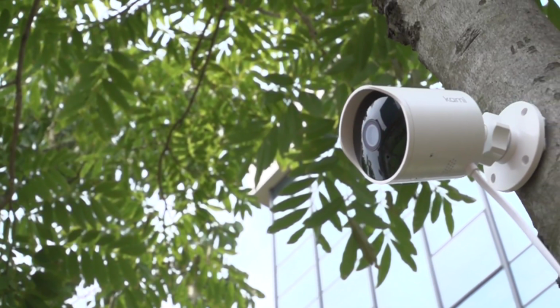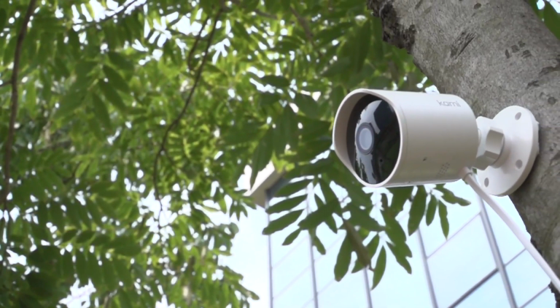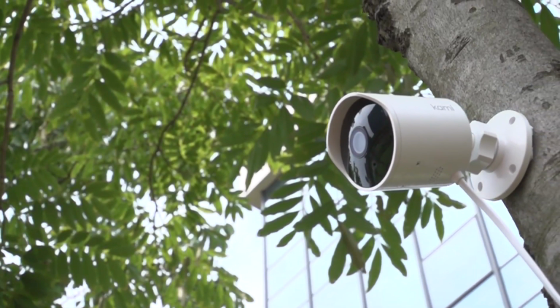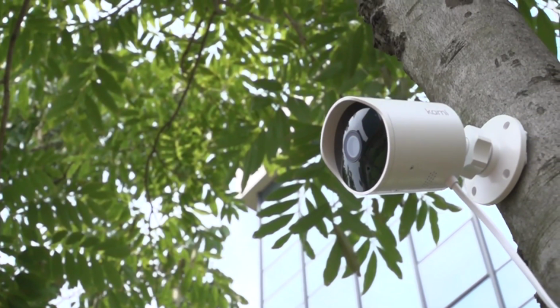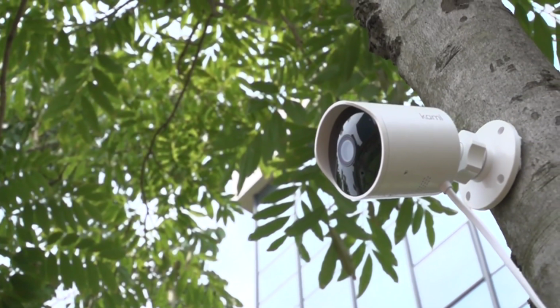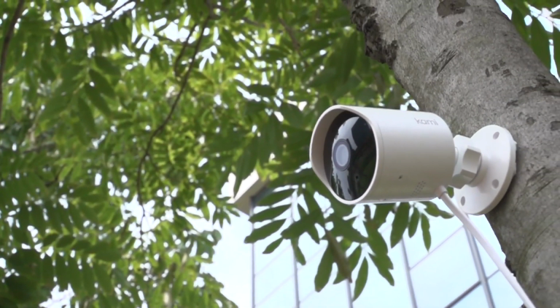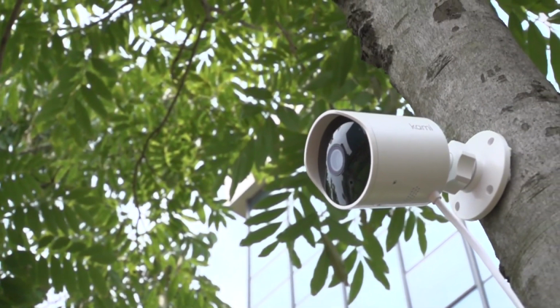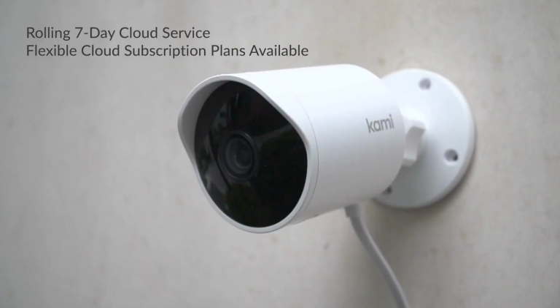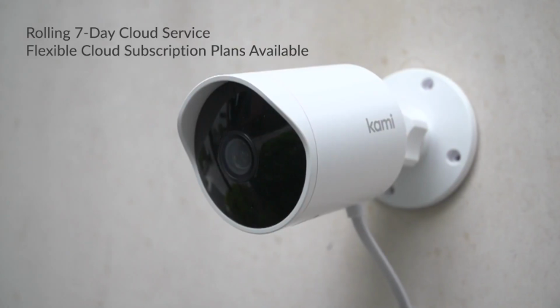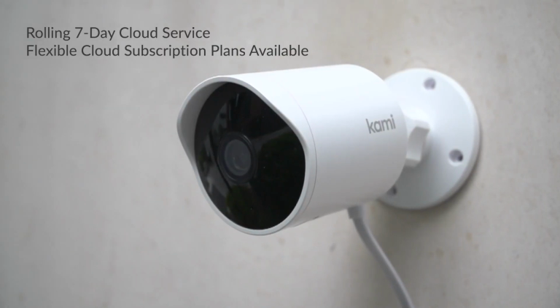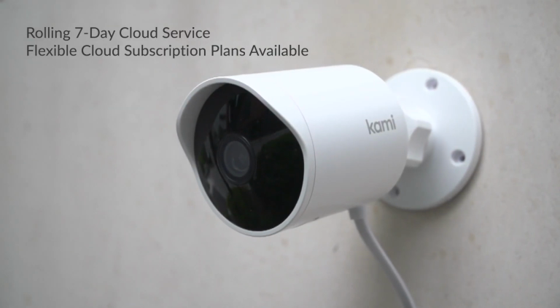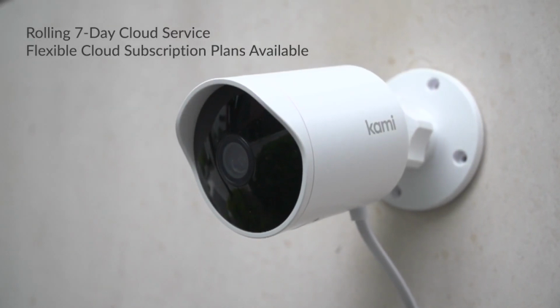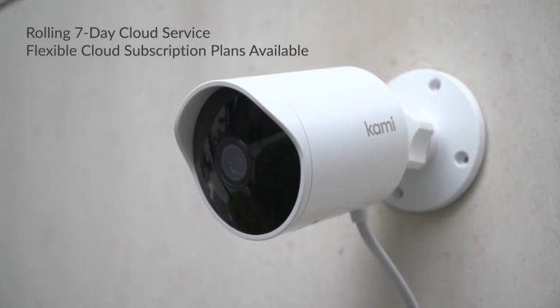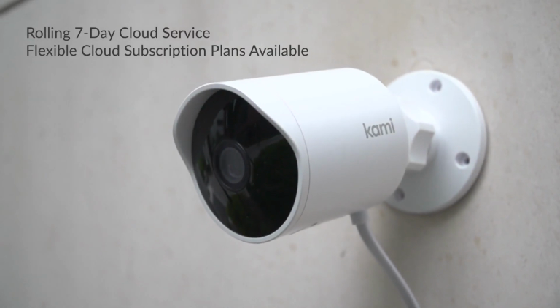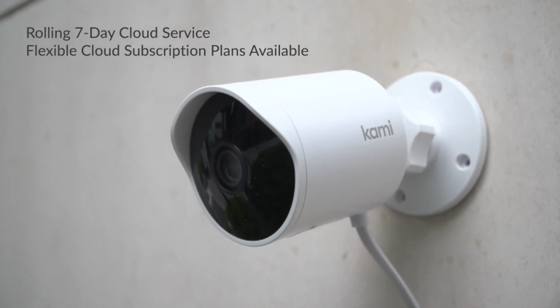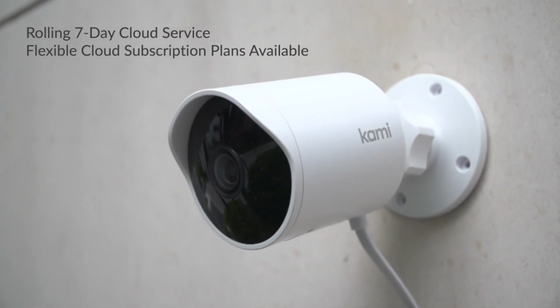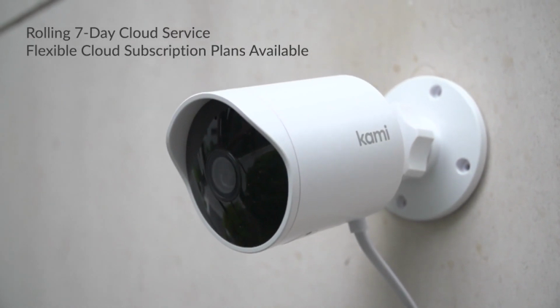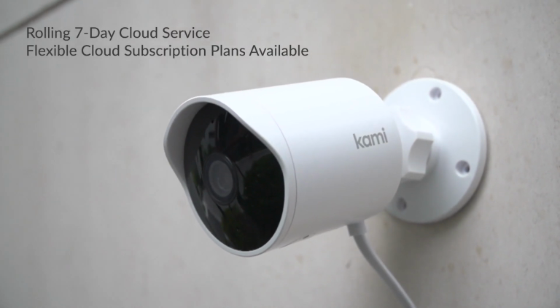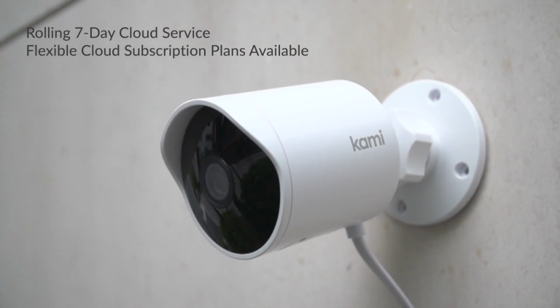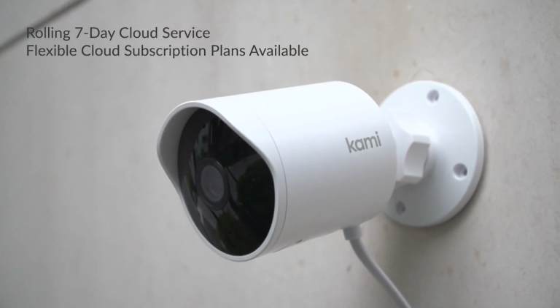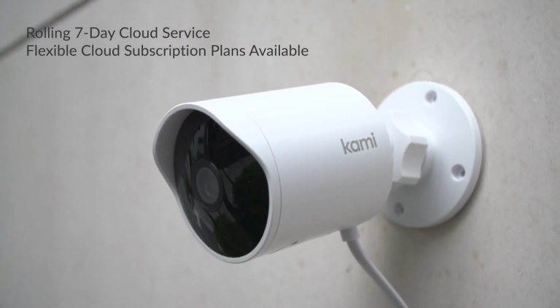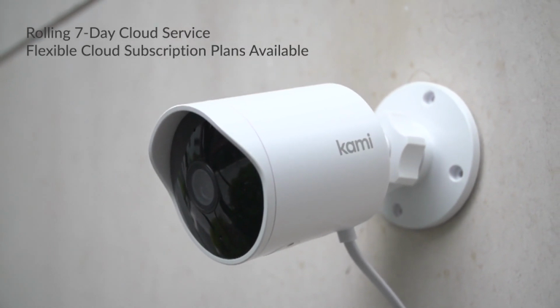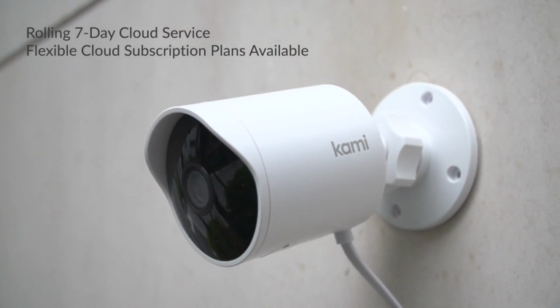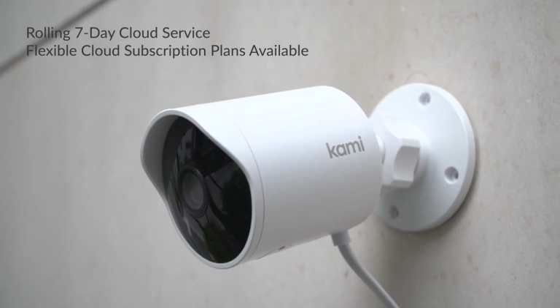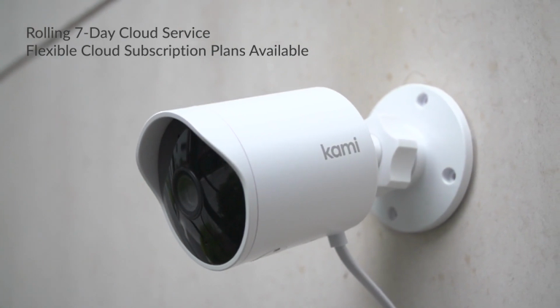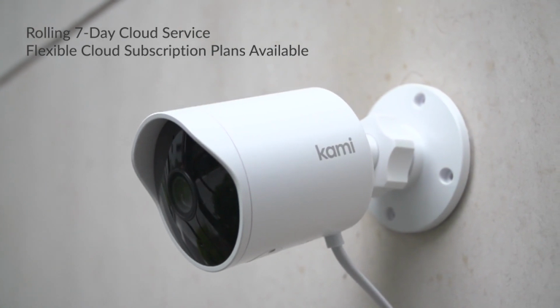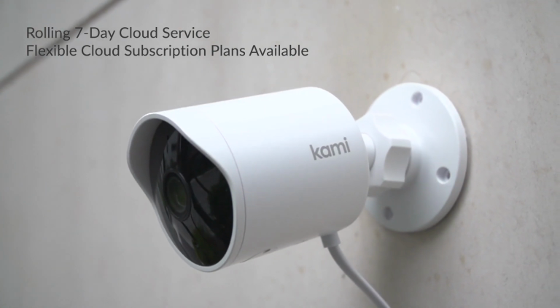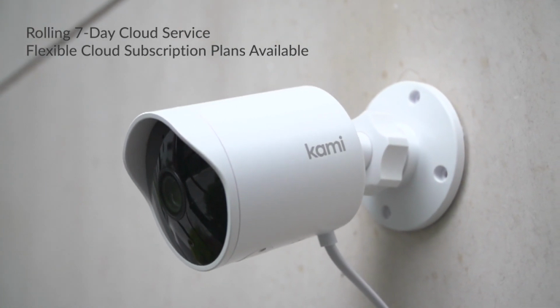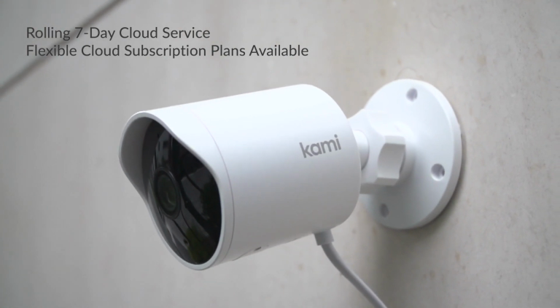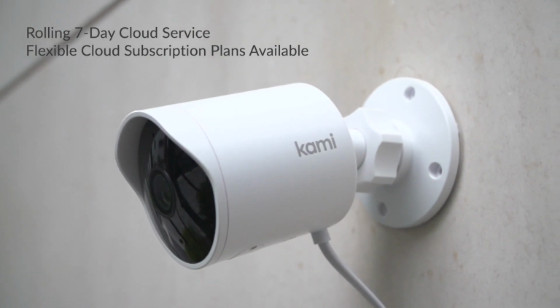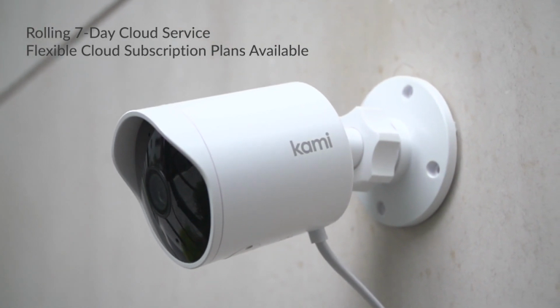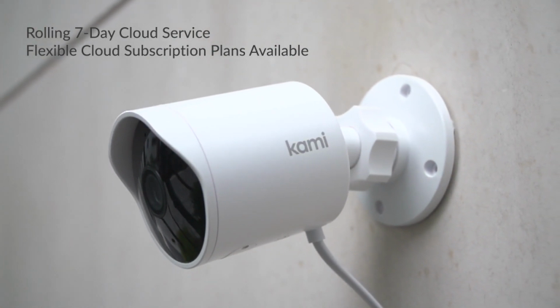Our Kami Cloud servers have your back. Receive a complimentary free rolling cloud storage service for all Kami products with your purchase.